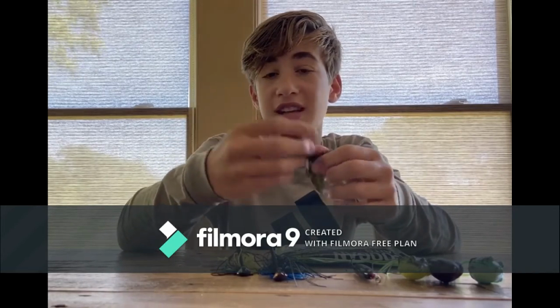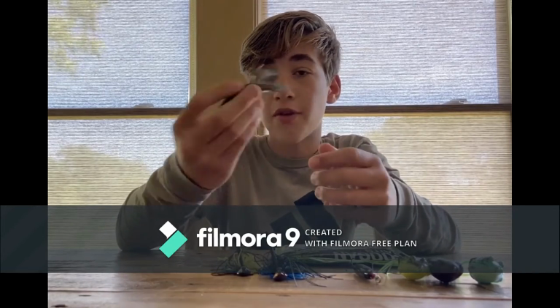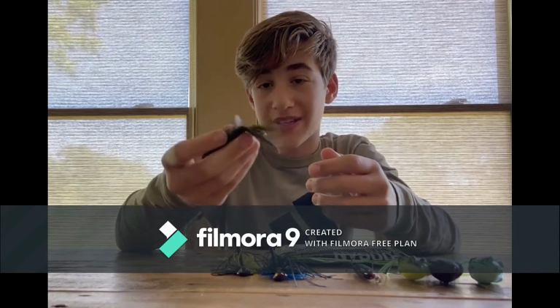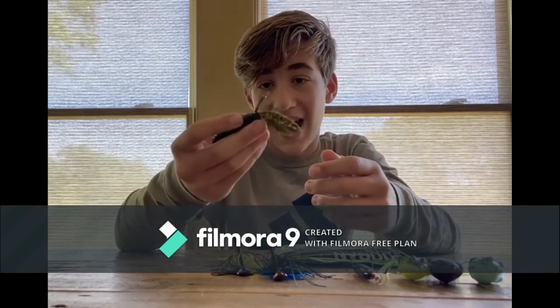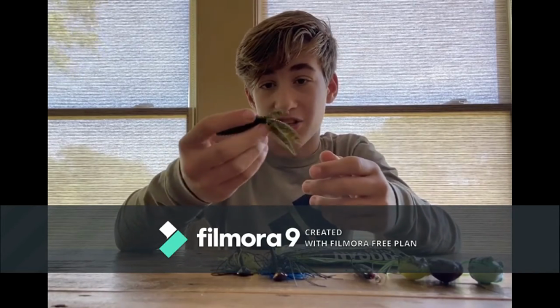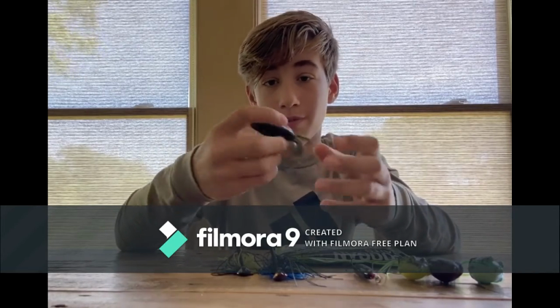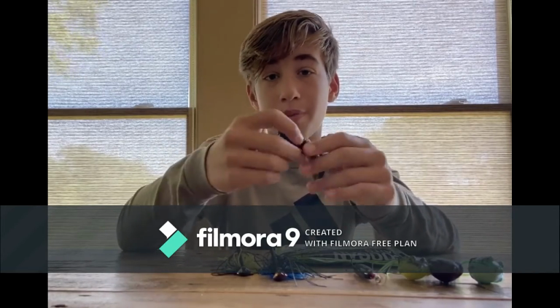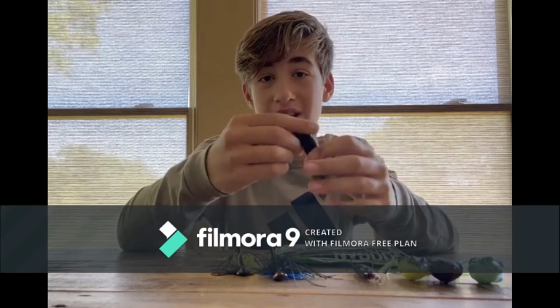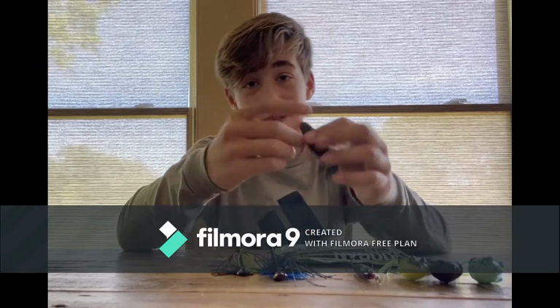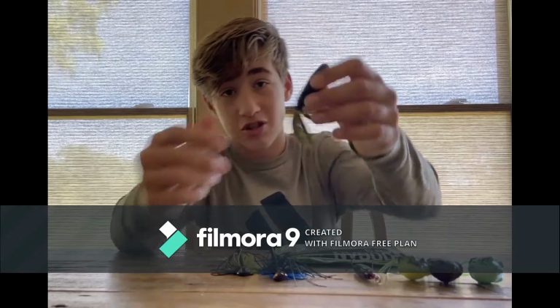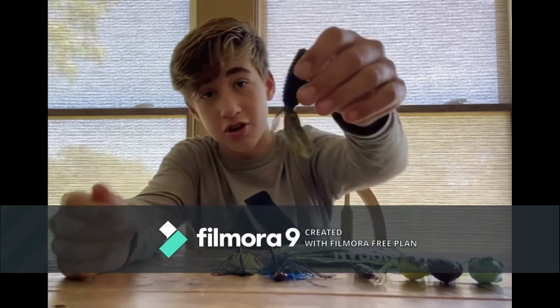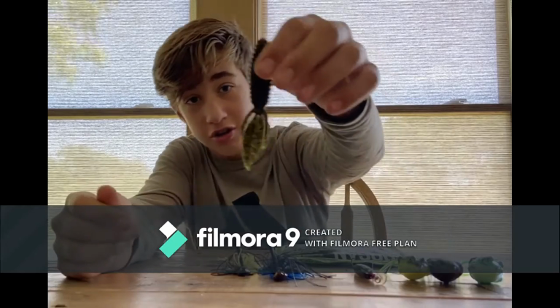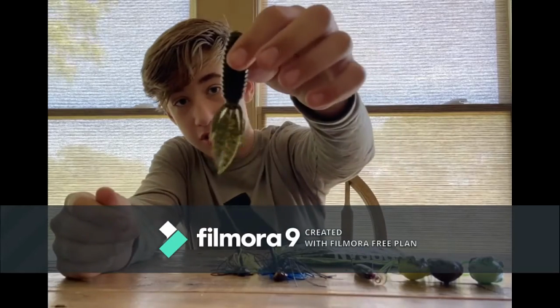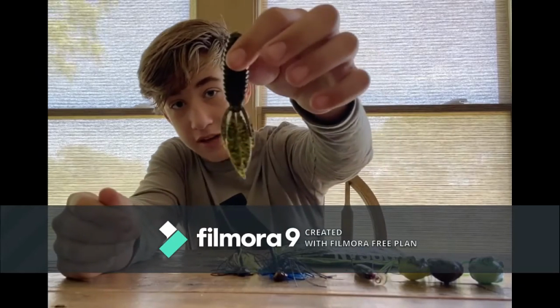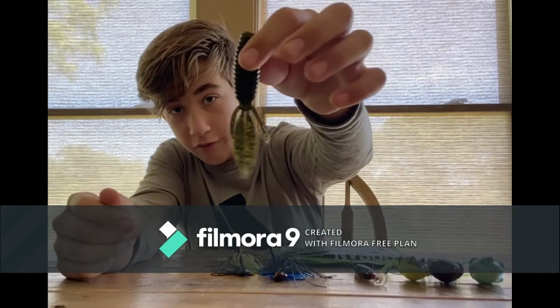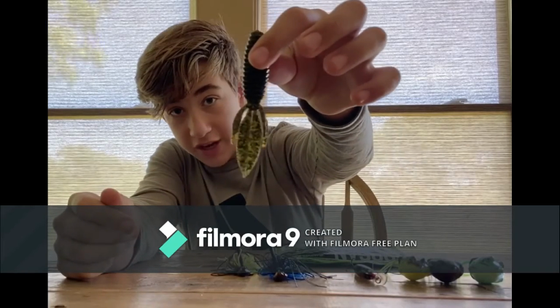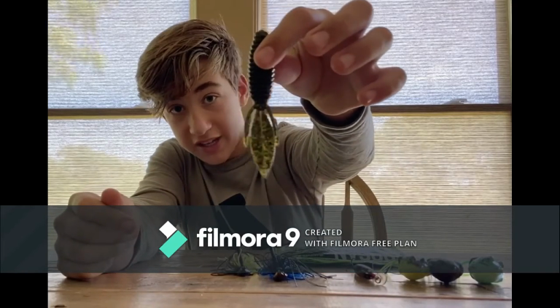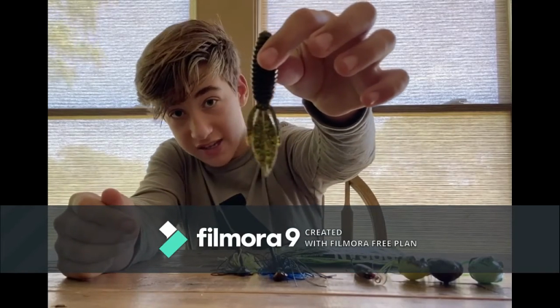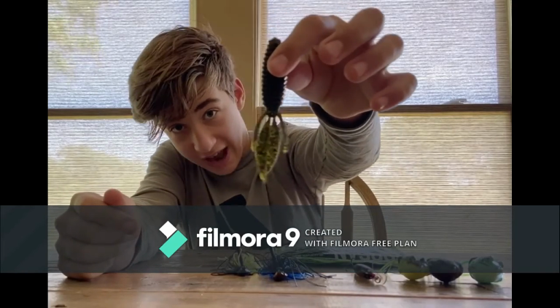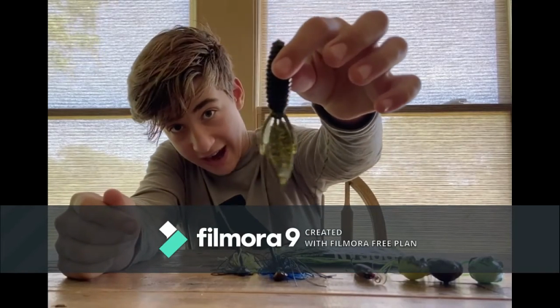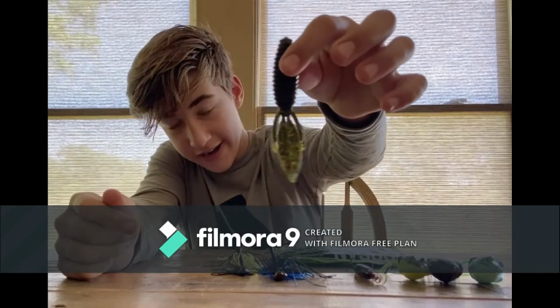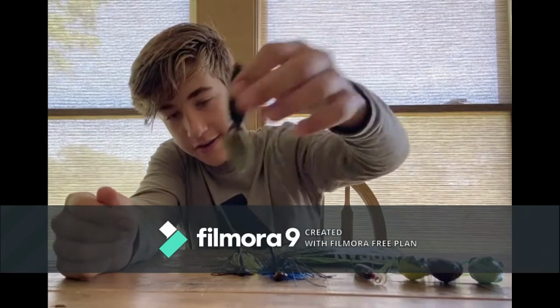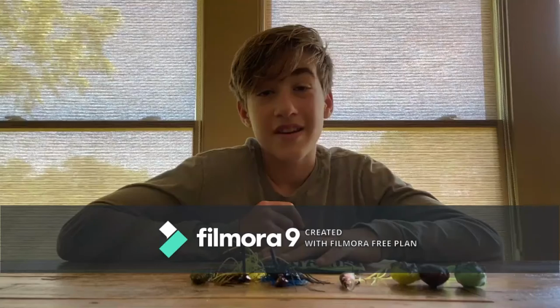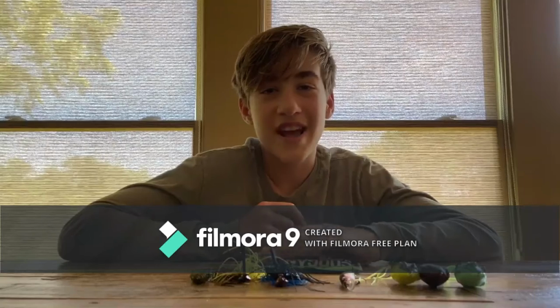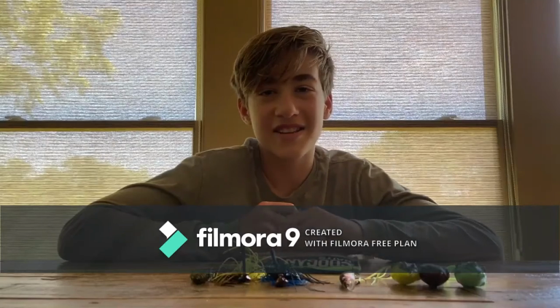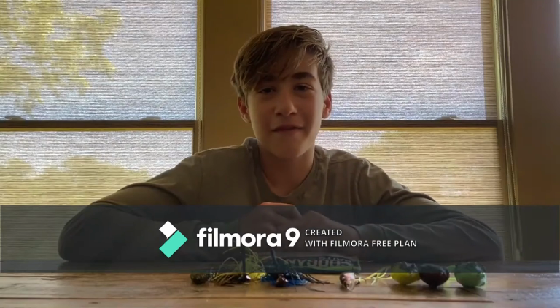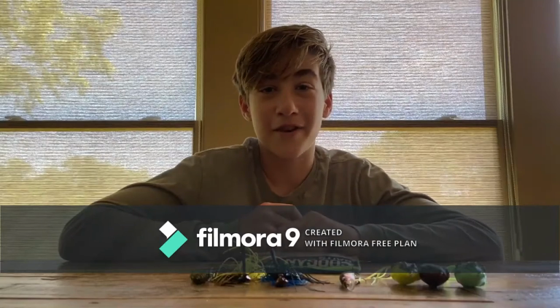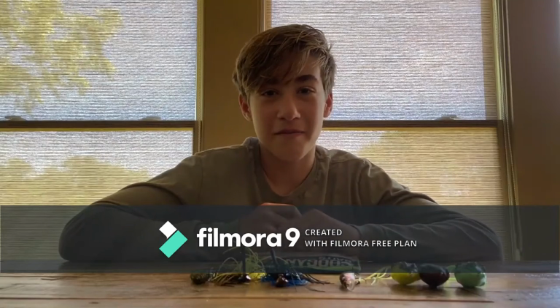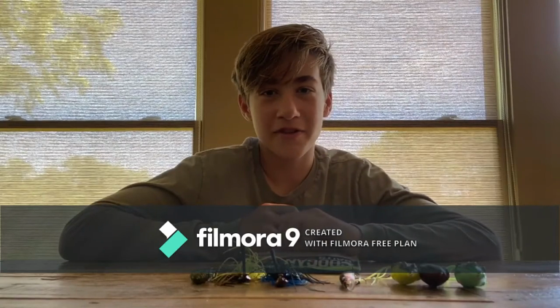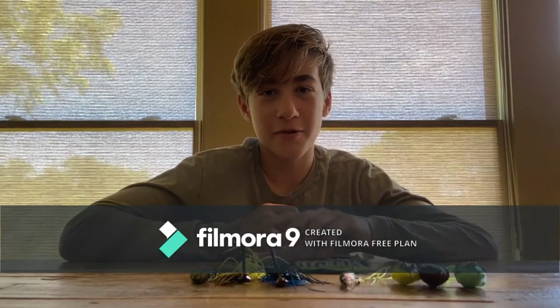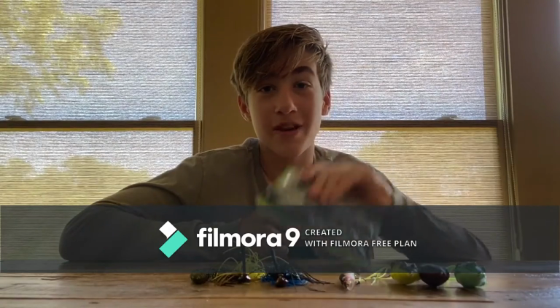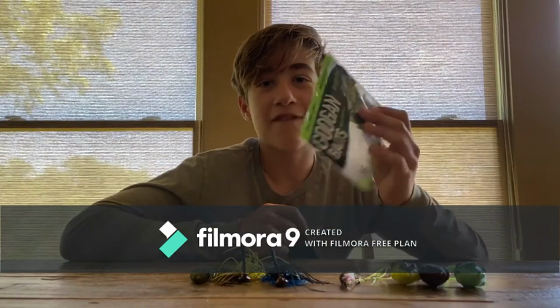For the trailer, we have a Reaction Innovations Sweet Beaver. It doesn't have the best action, but it sure does look like a freaking snack.